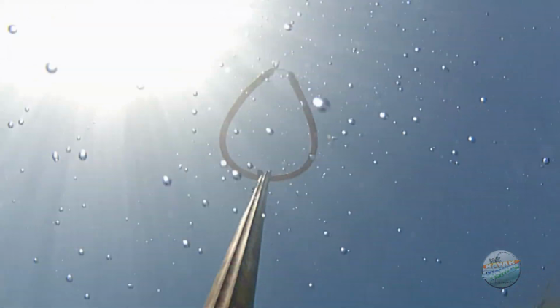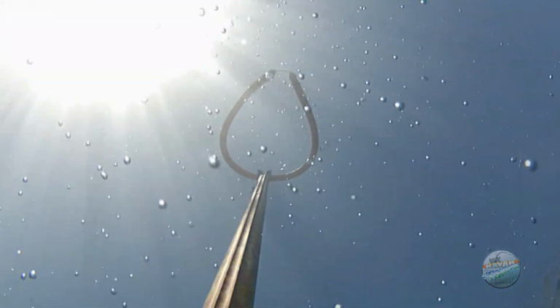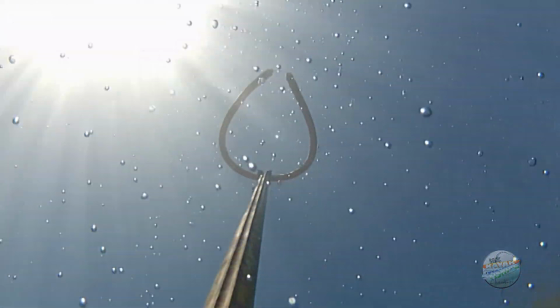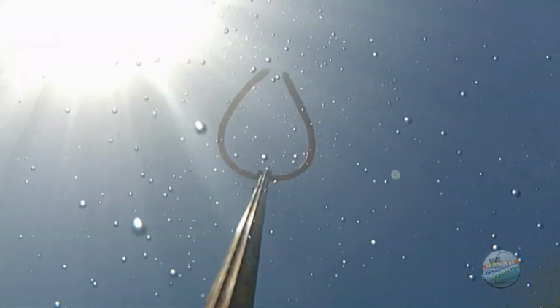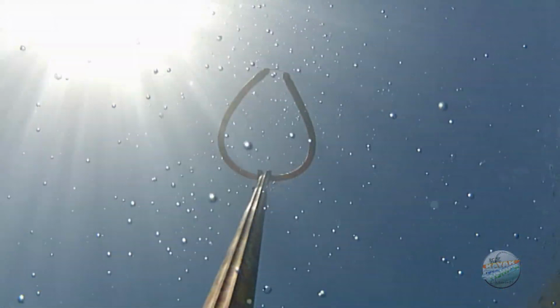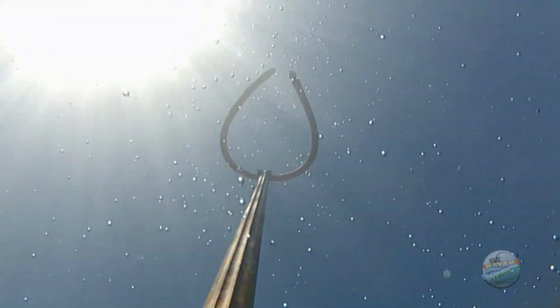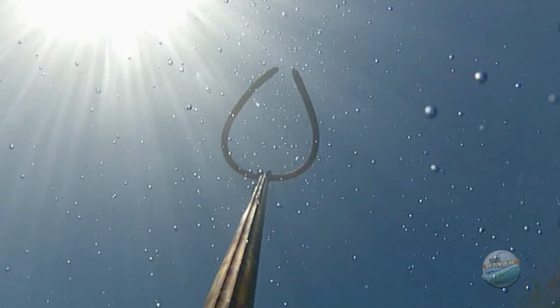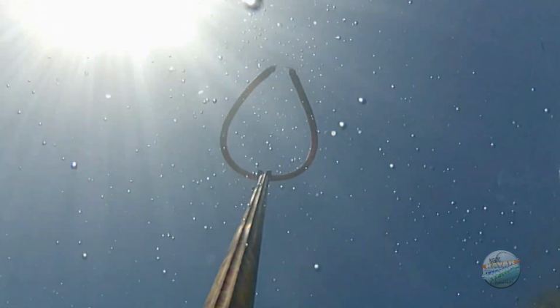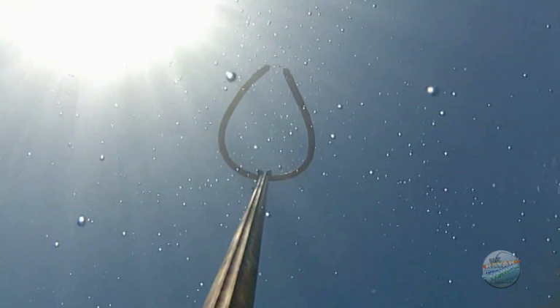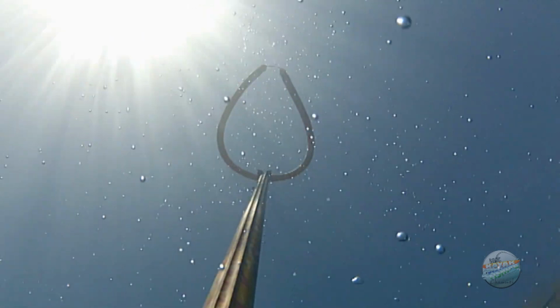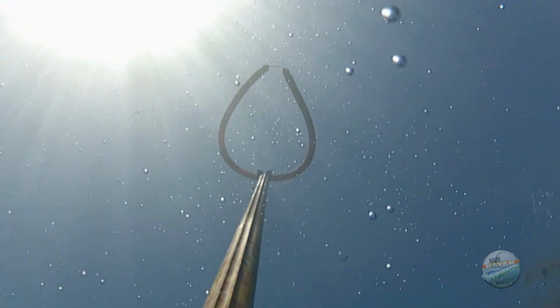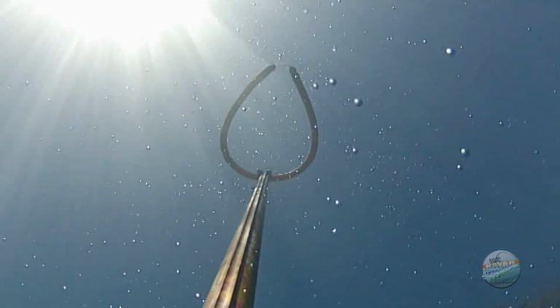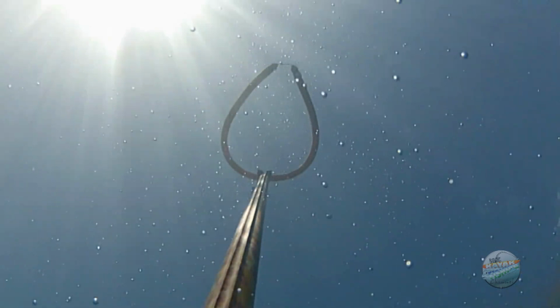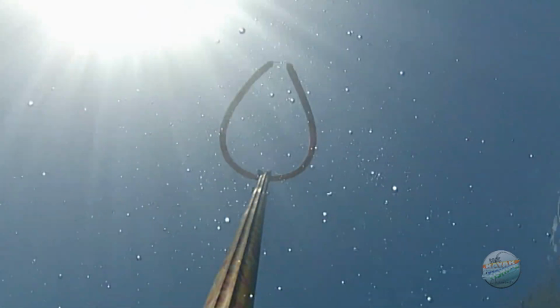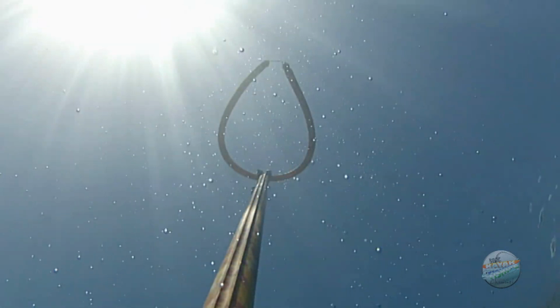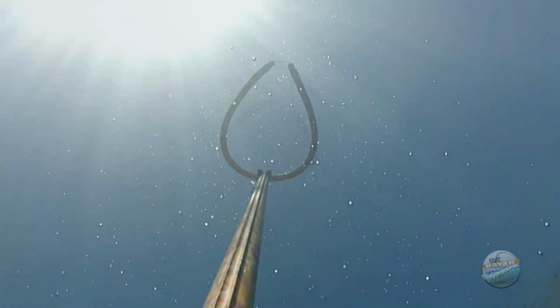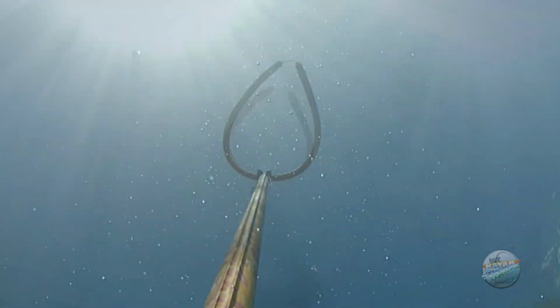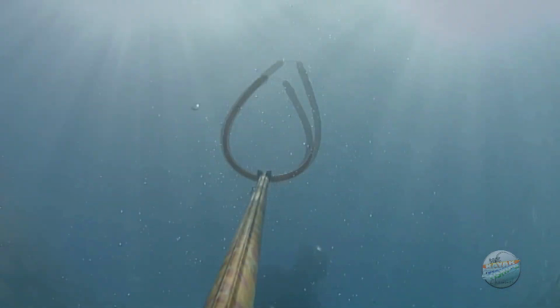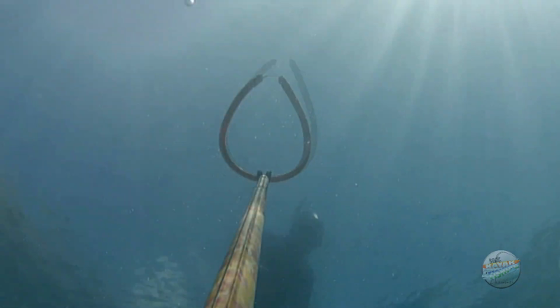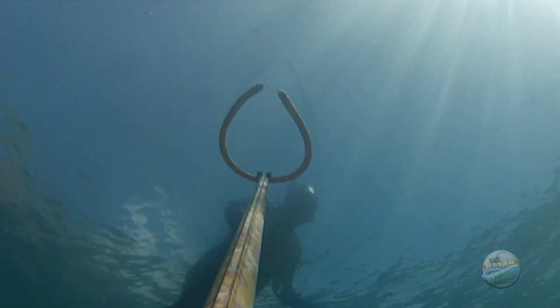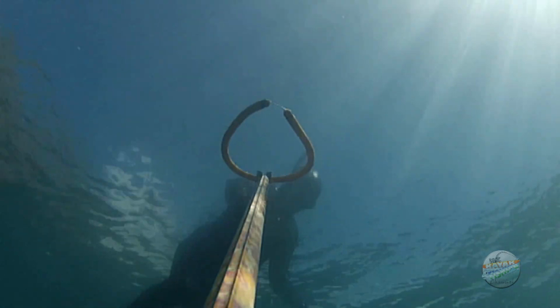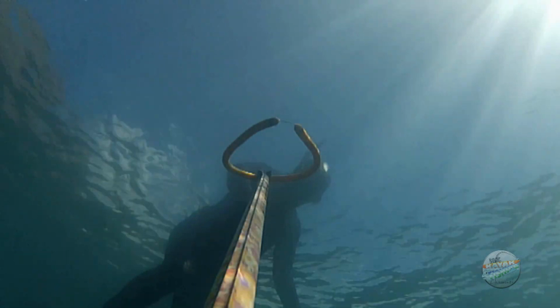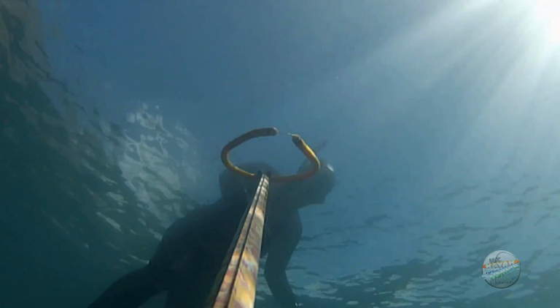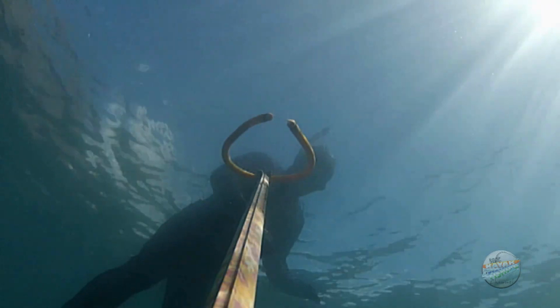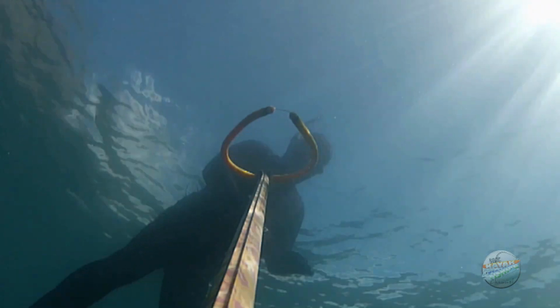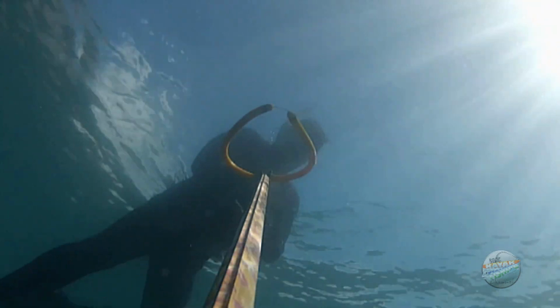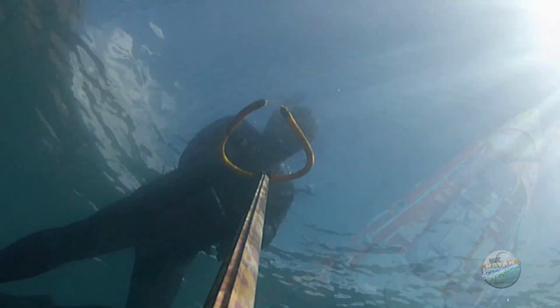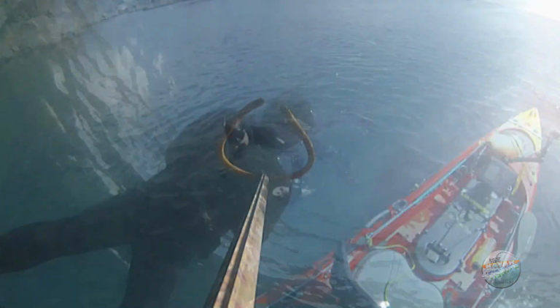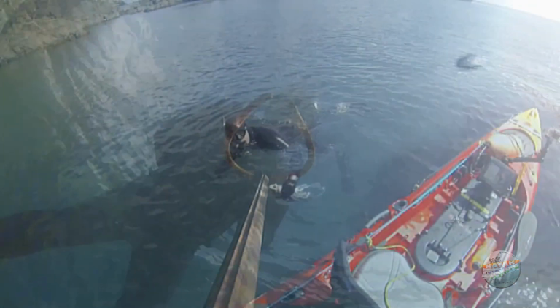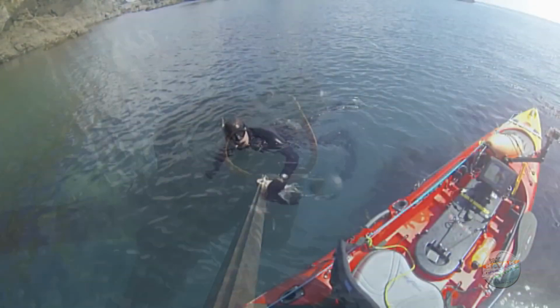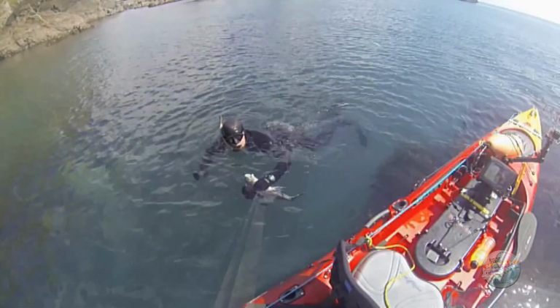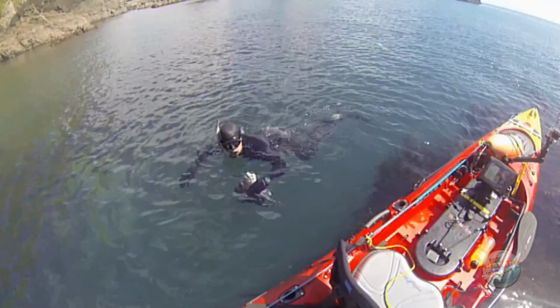The technique is exhilarating, placing you at one with the marine environment.